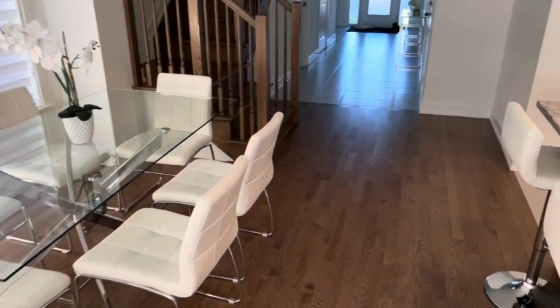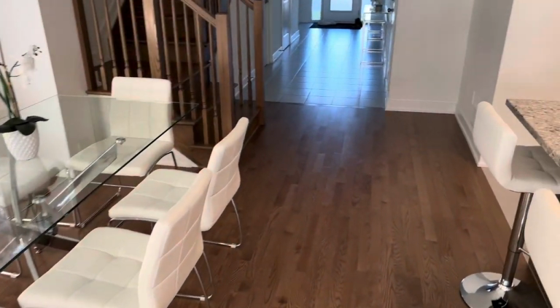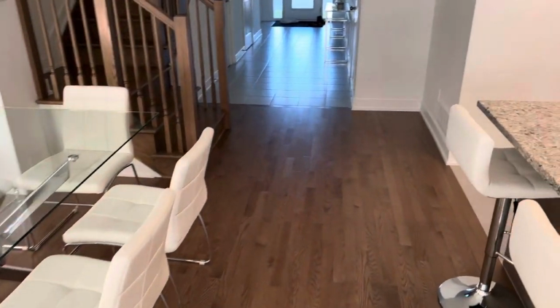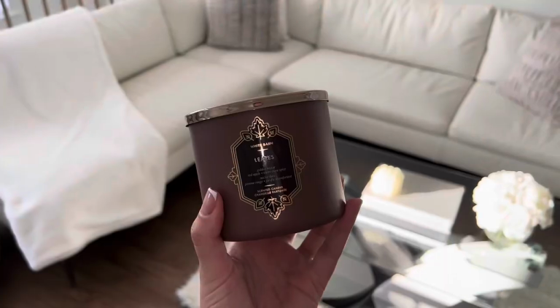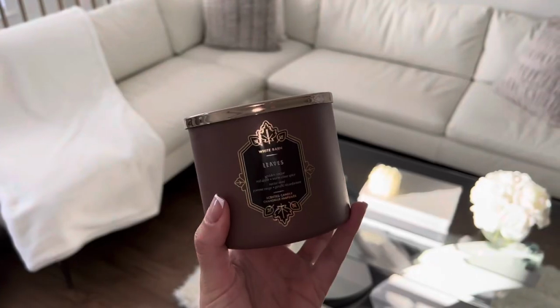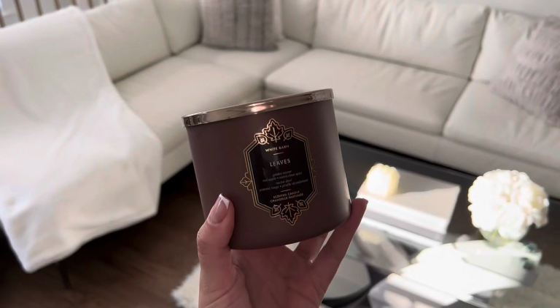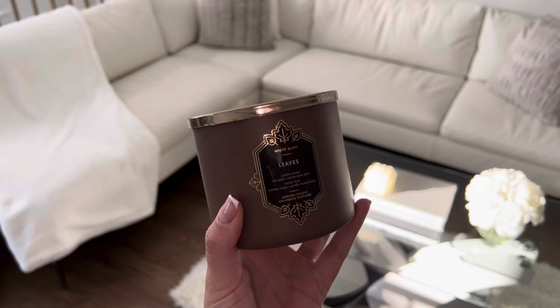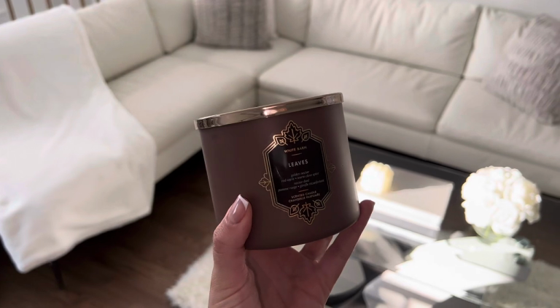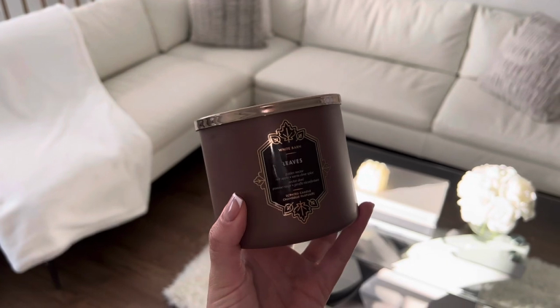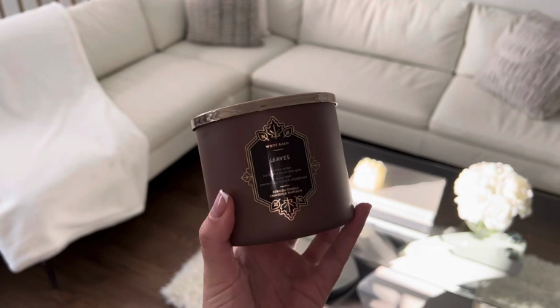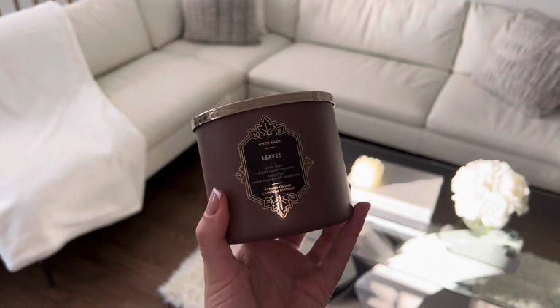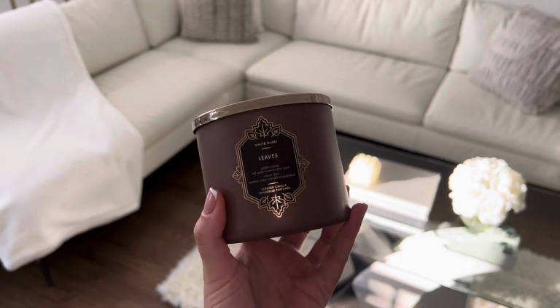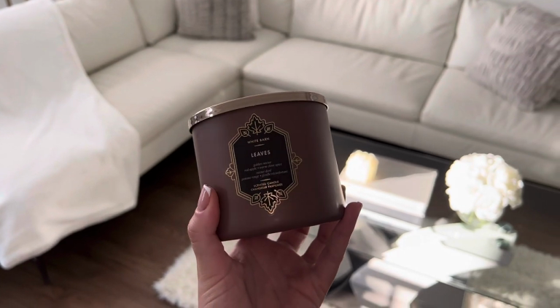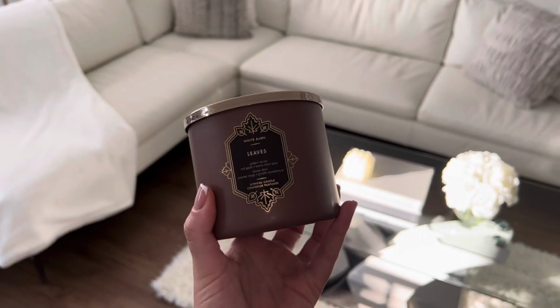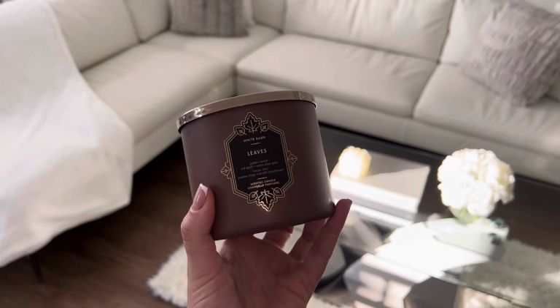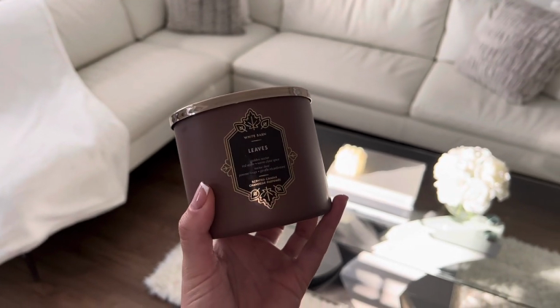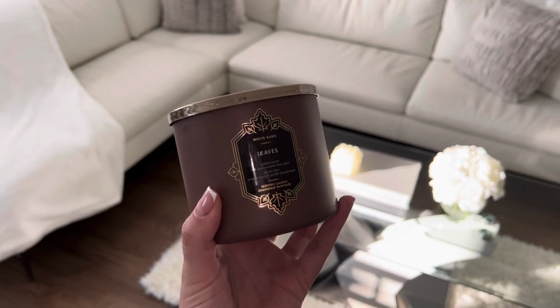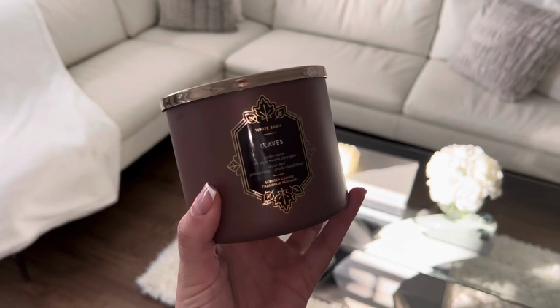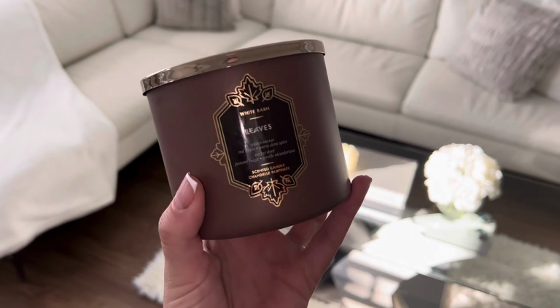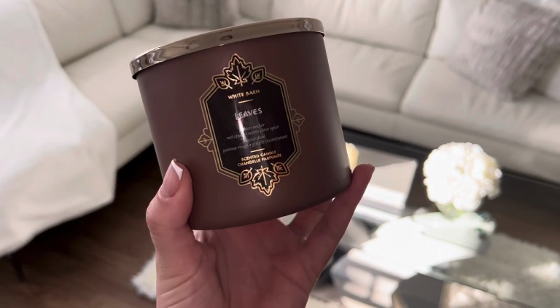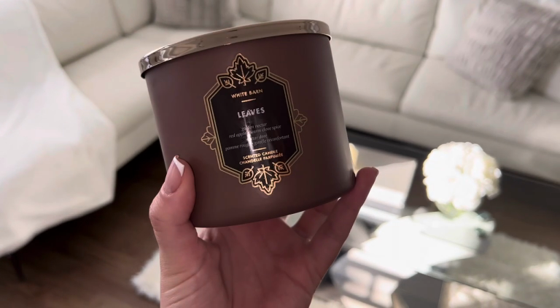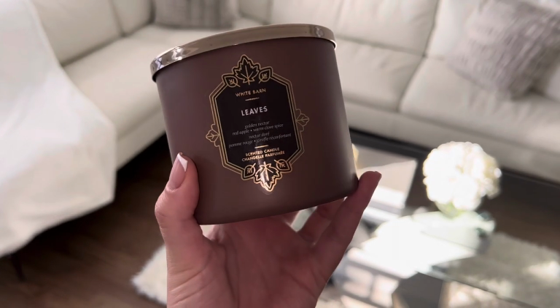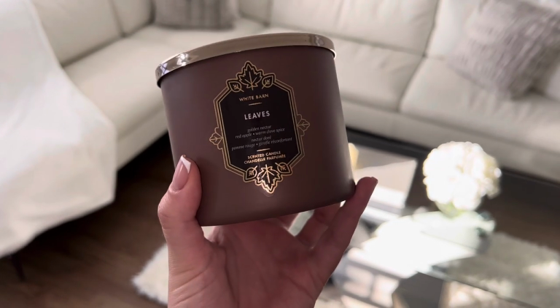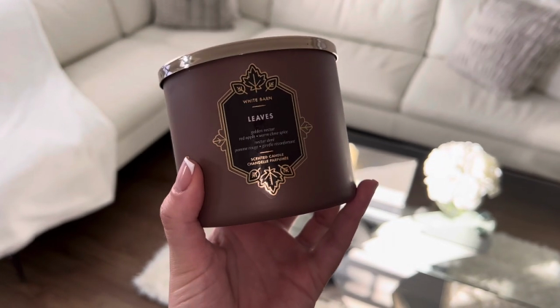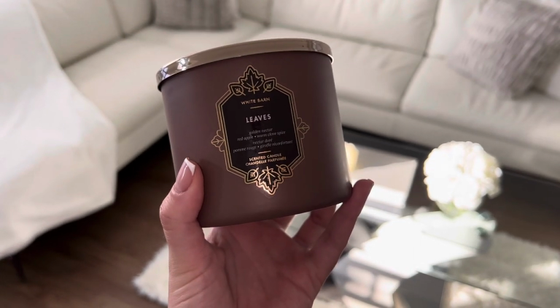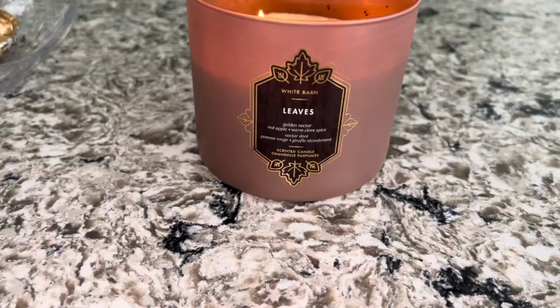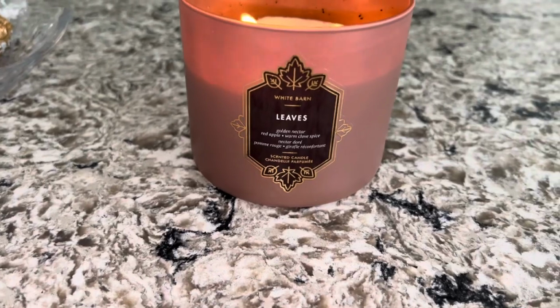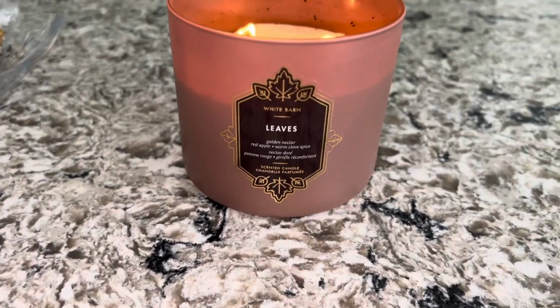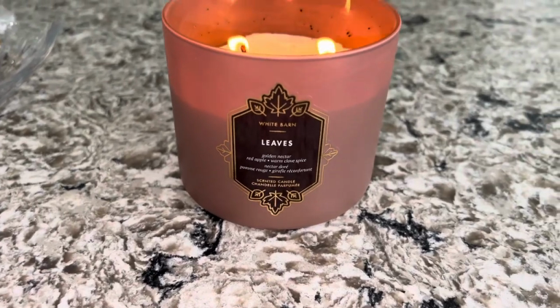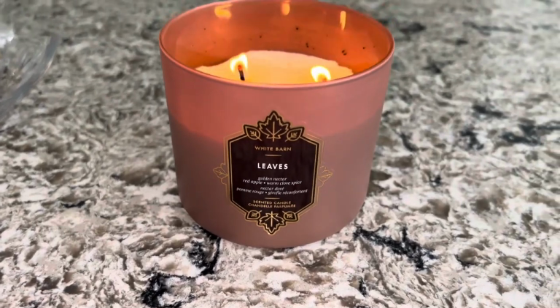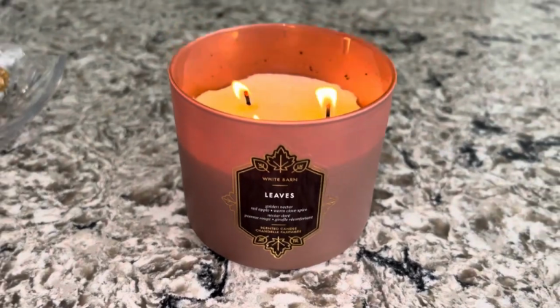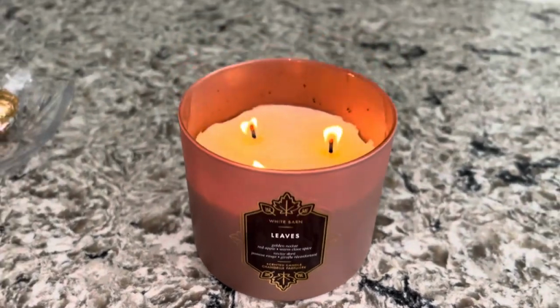To set the mood on this cozy fall morning I obviously have to light fall scented candles from Bath and Body Works.